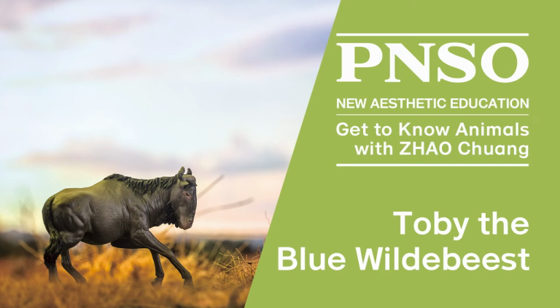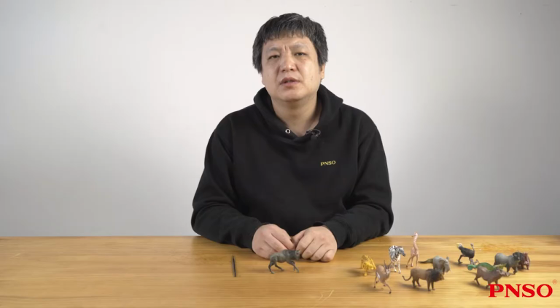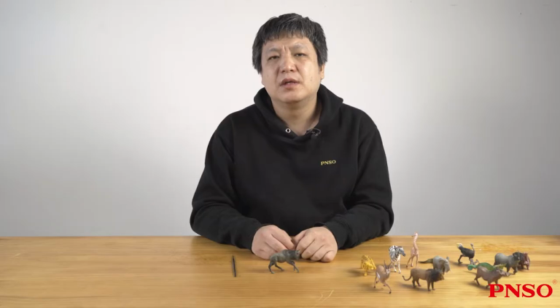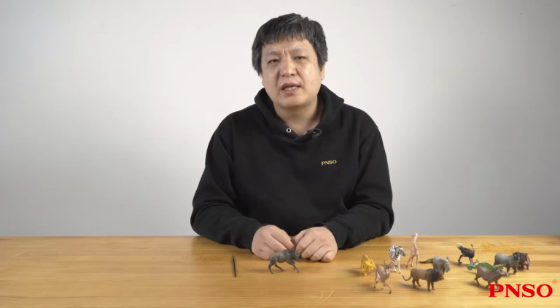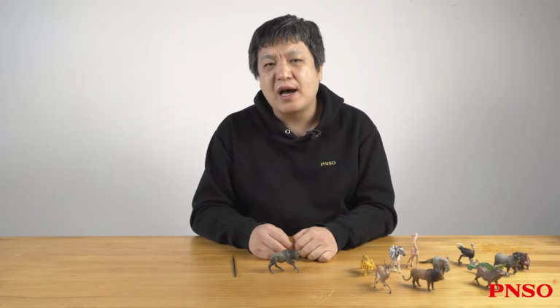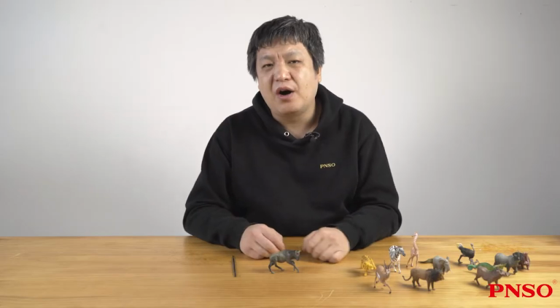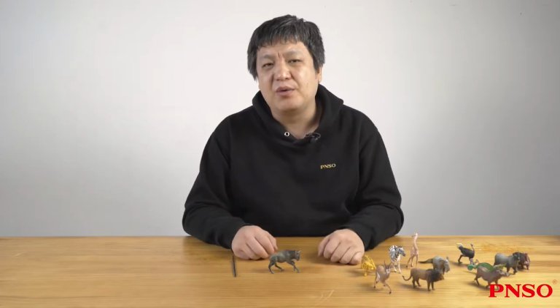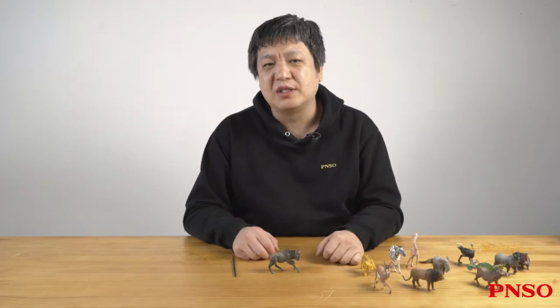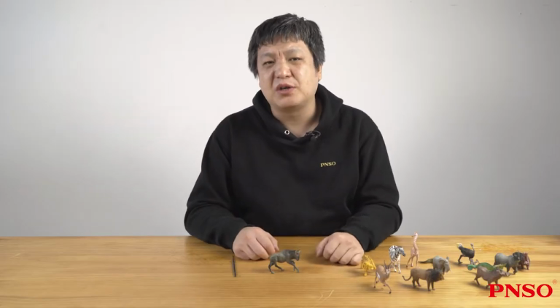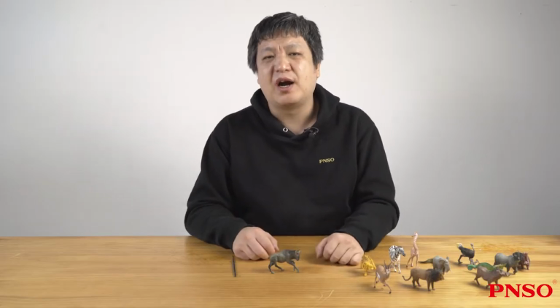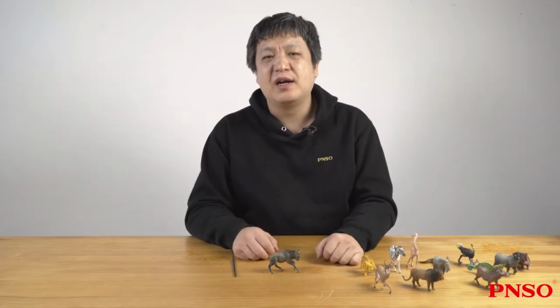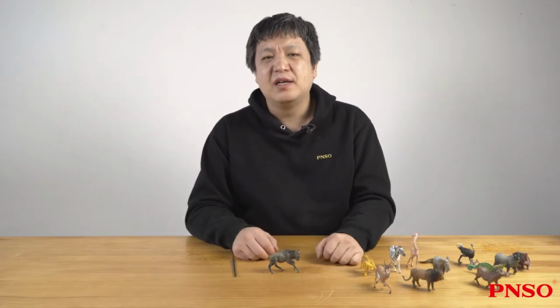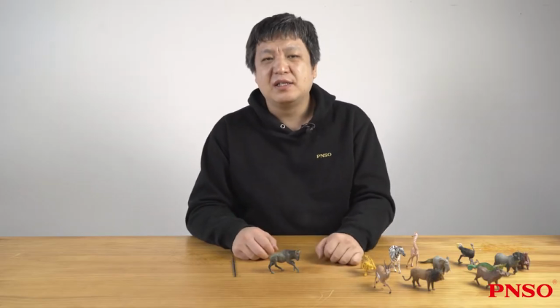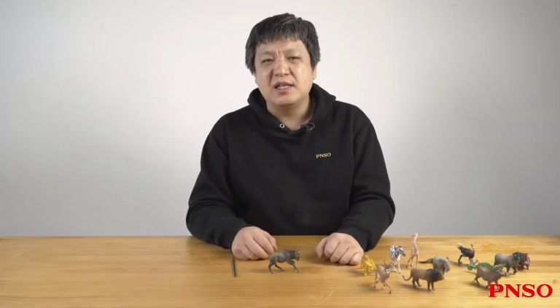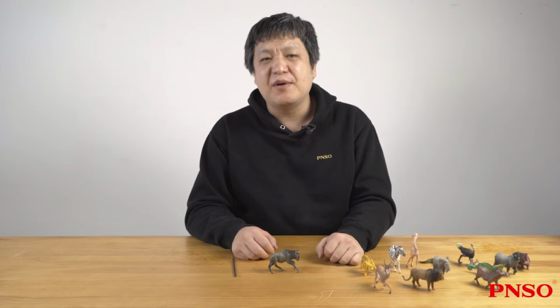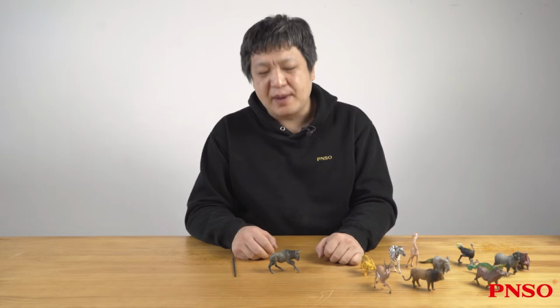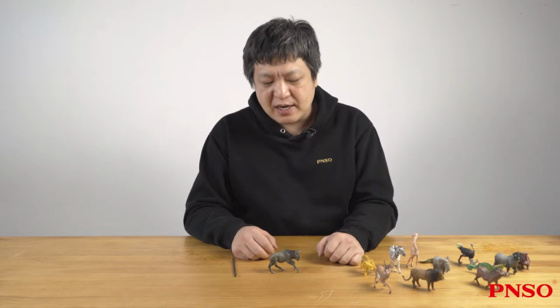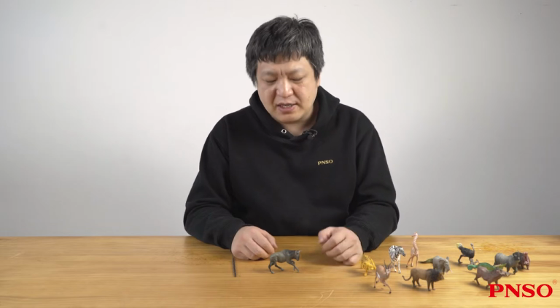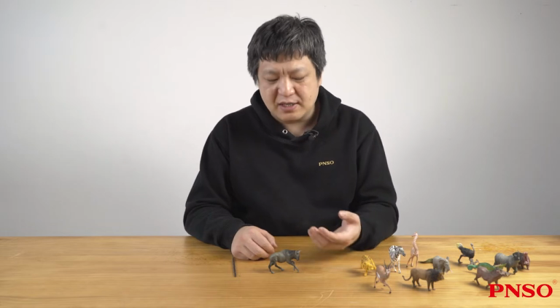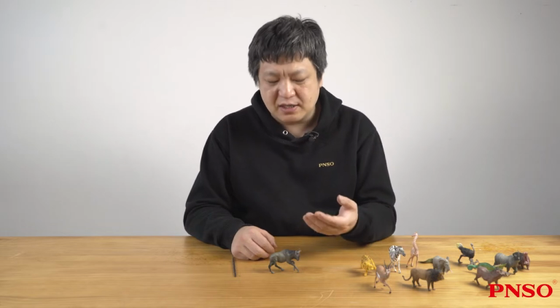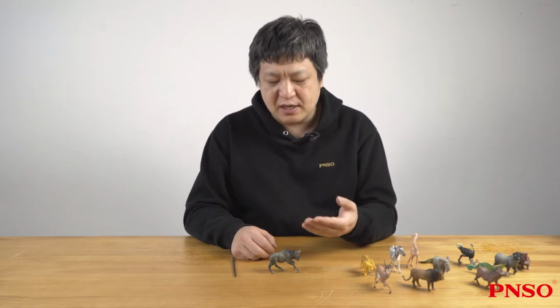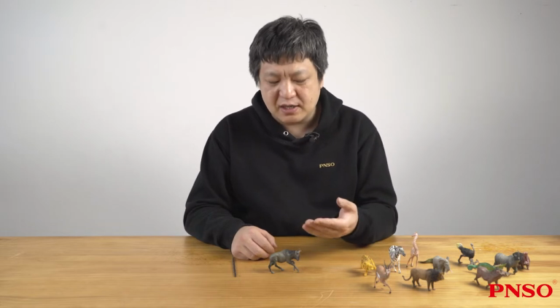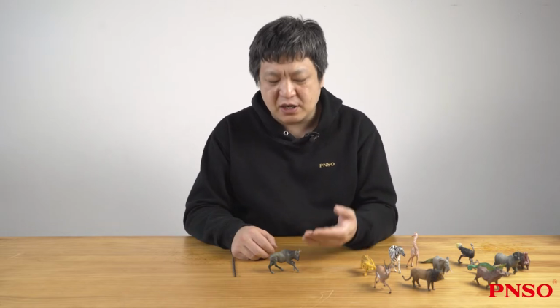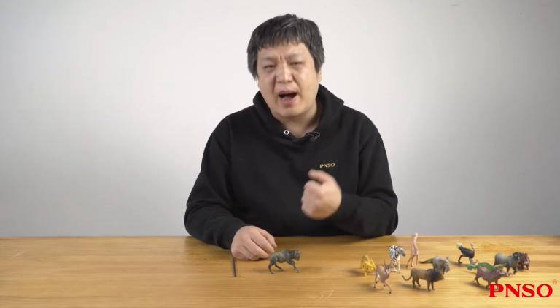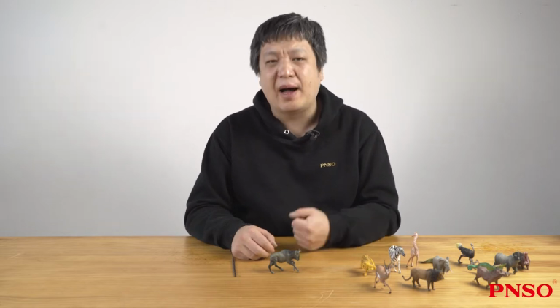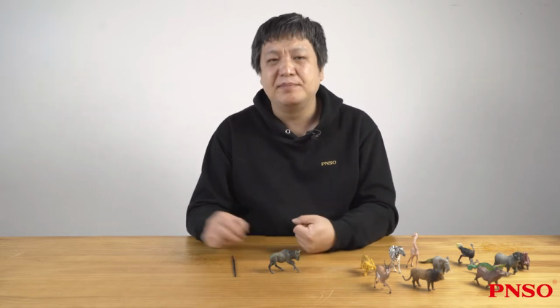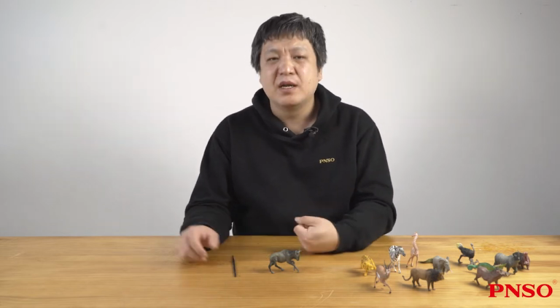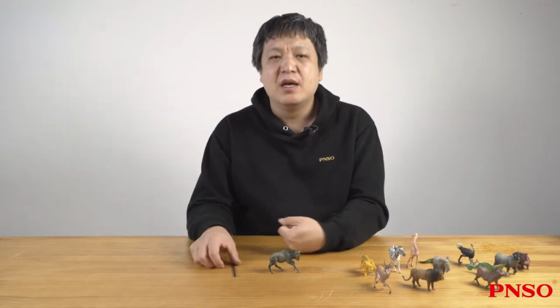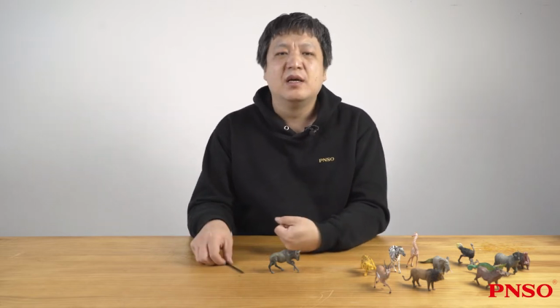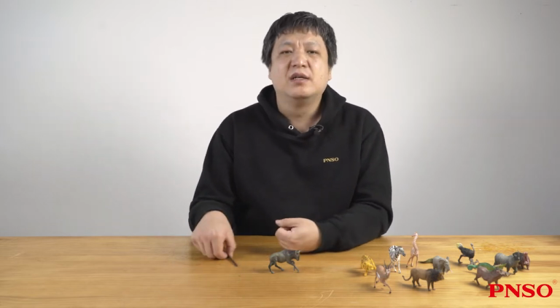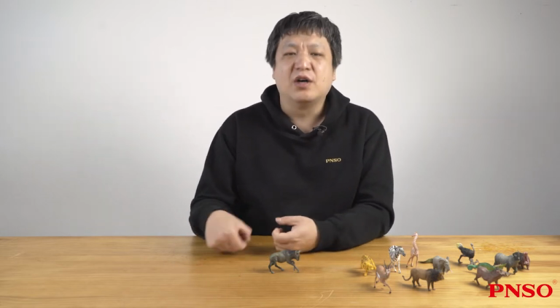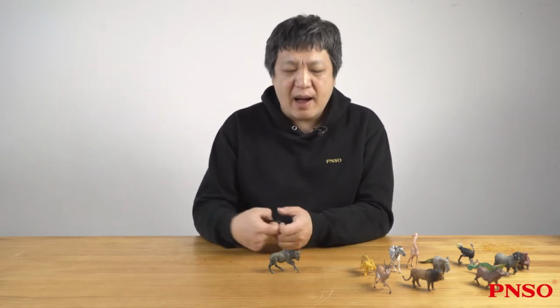Hello everyone, I'm Zhao Chuan. Today we are going to learn about the wildebeest.